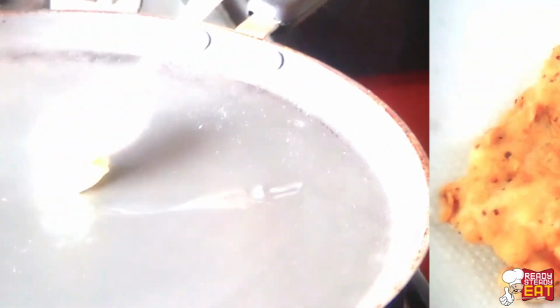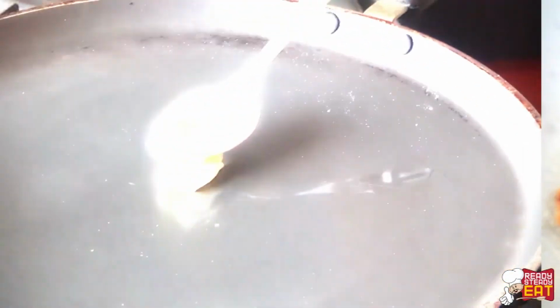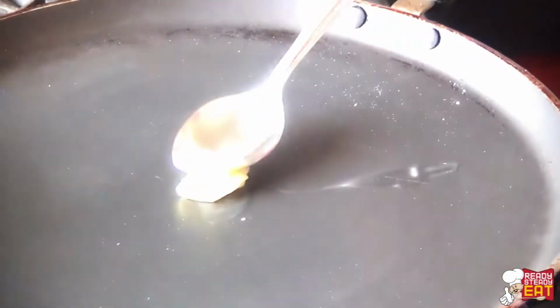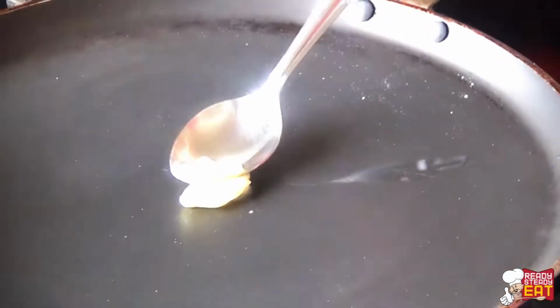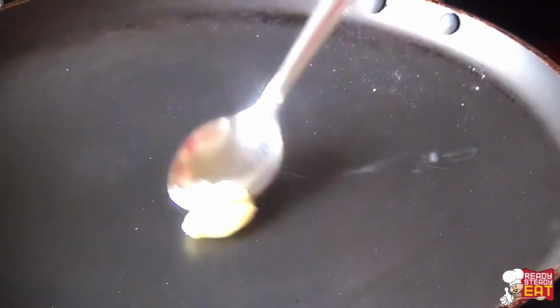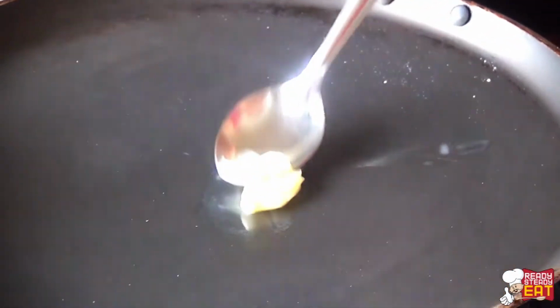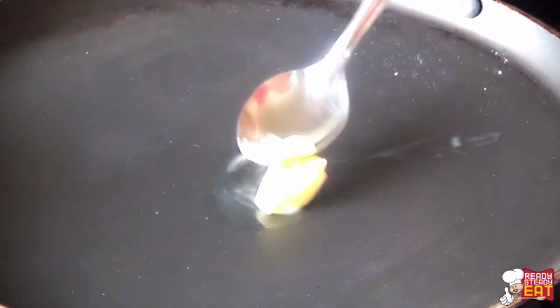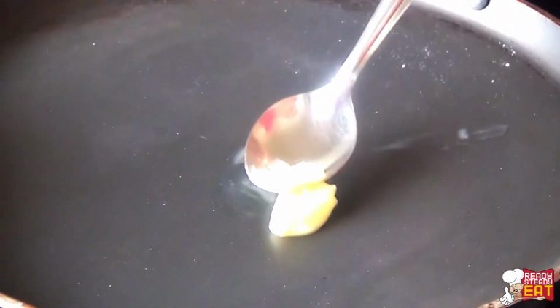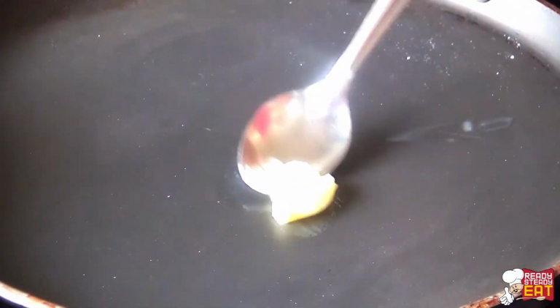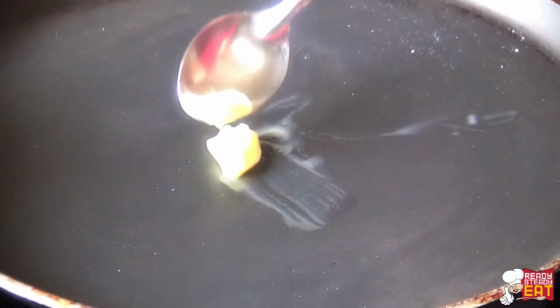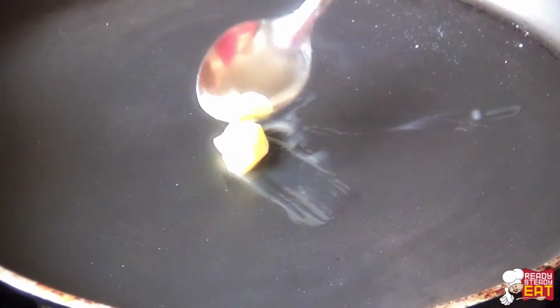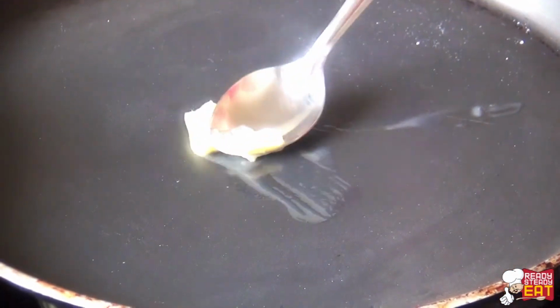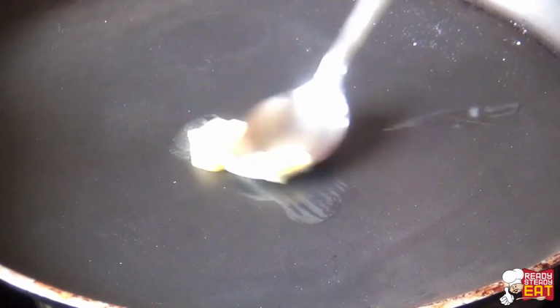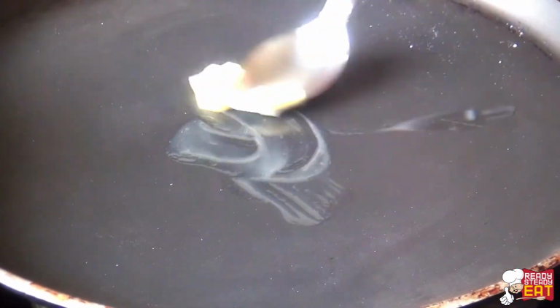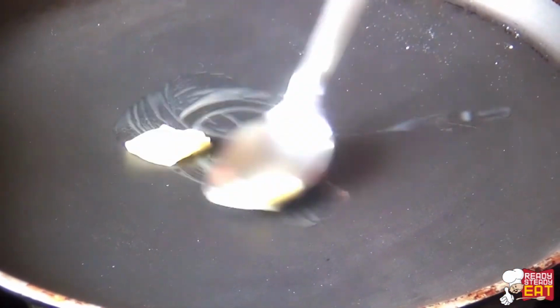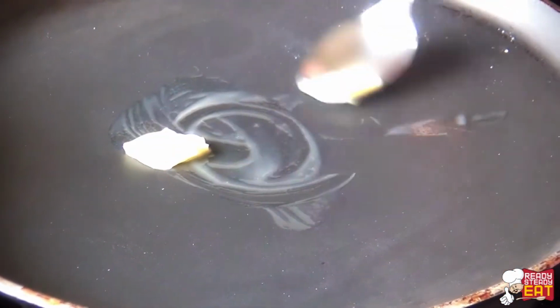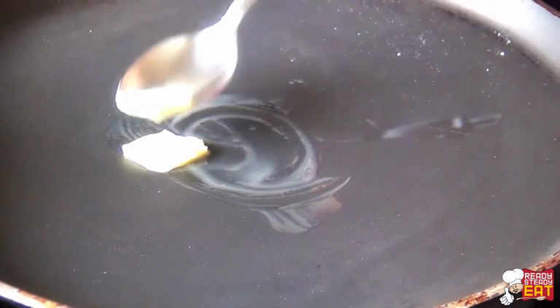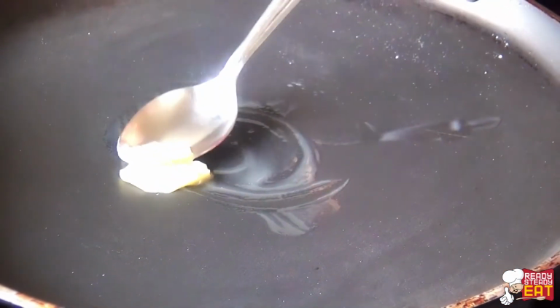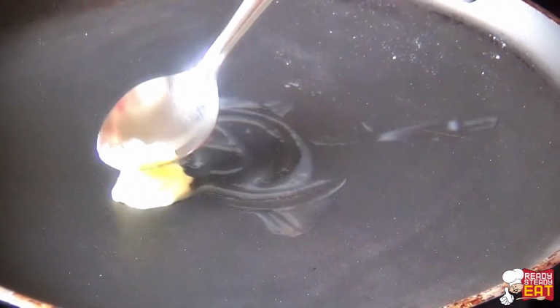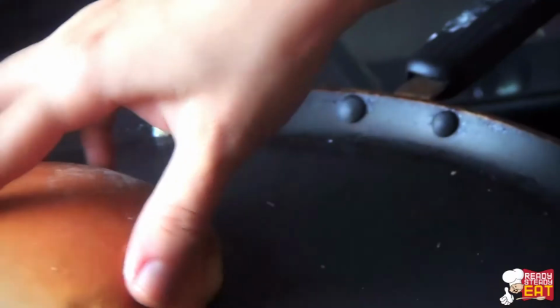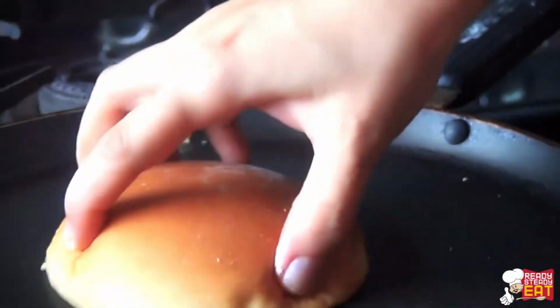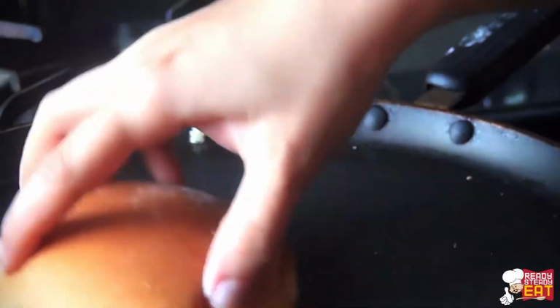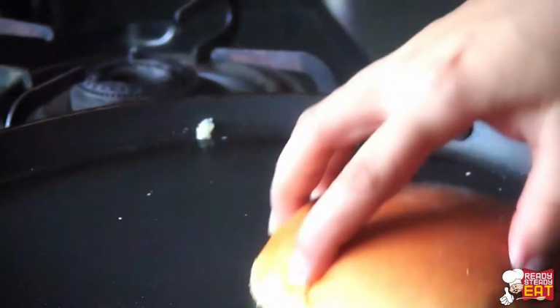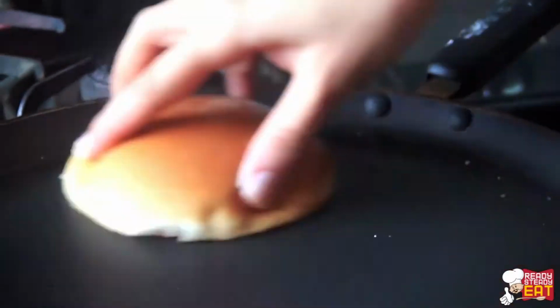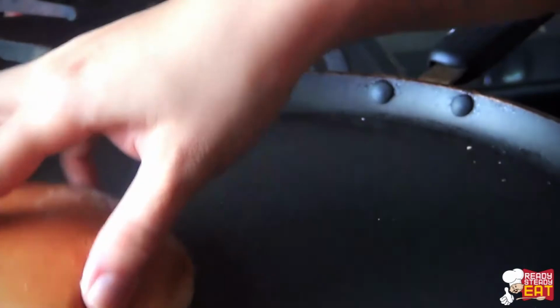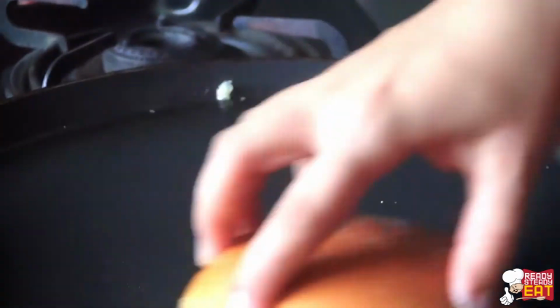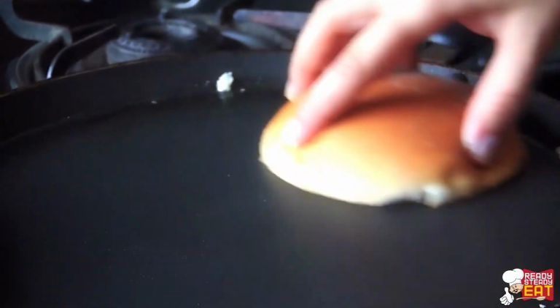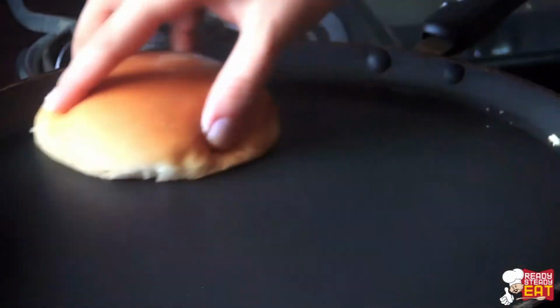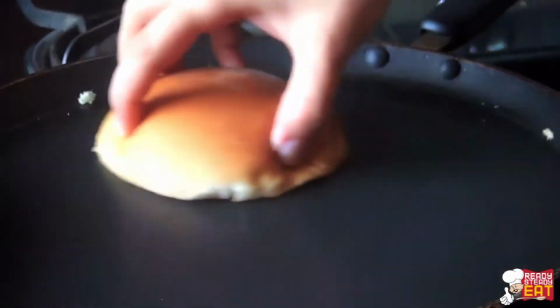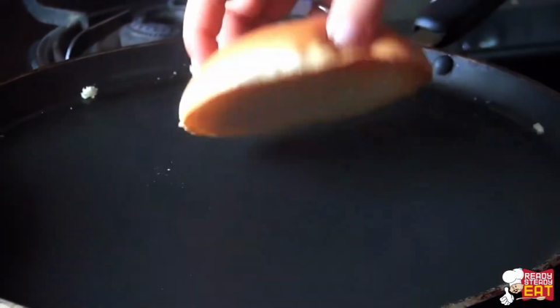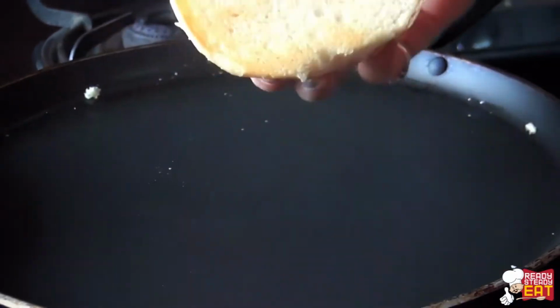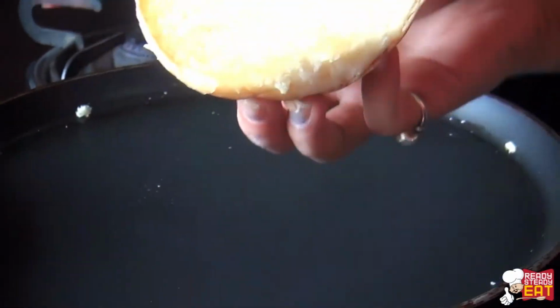Meanwhile toast the buns. Put a little butter on a non-stick pan and nicely toast the bun on both the inner sides.